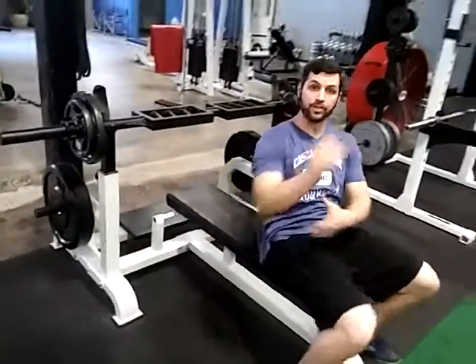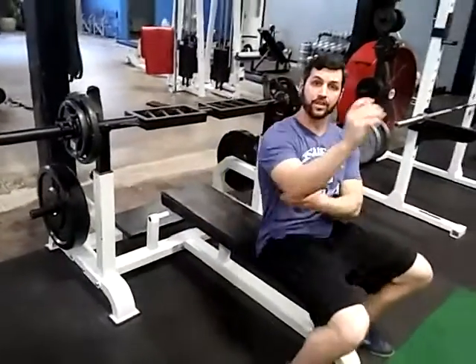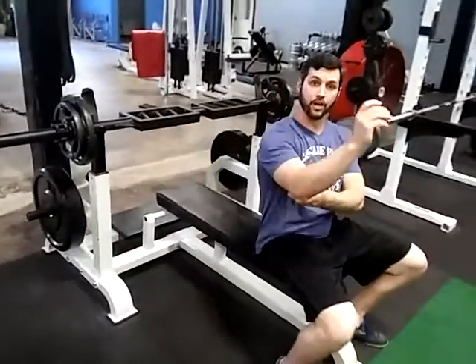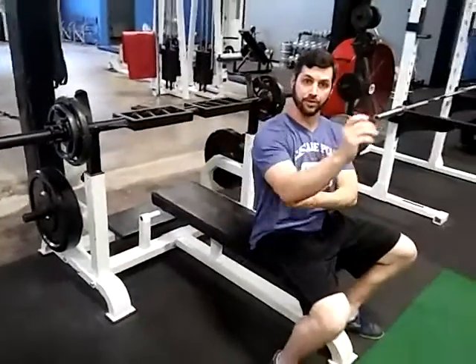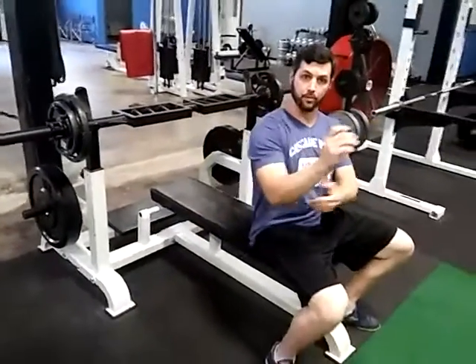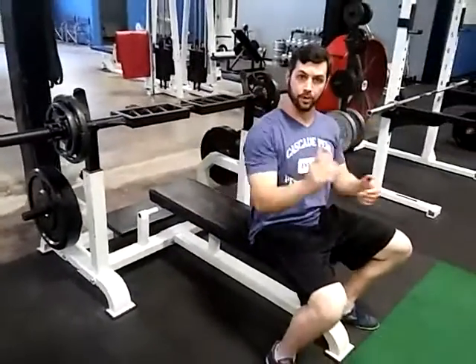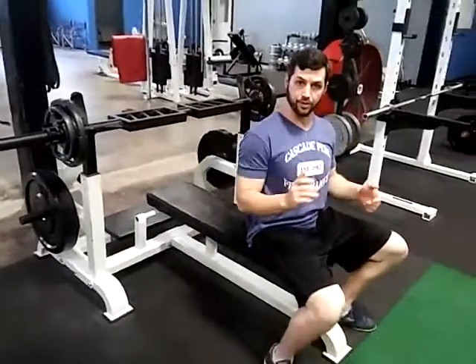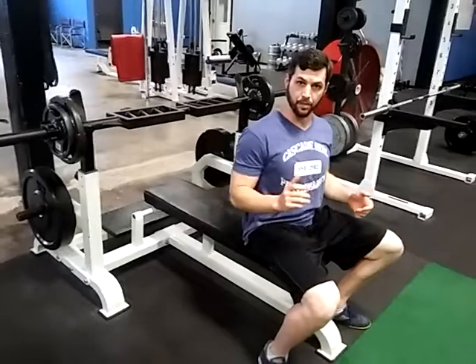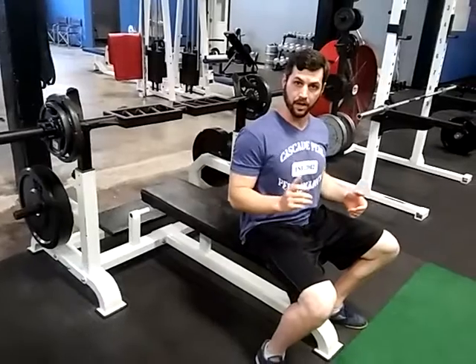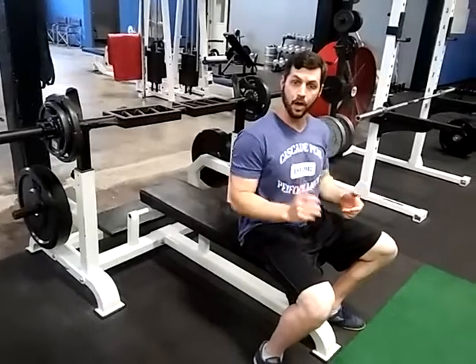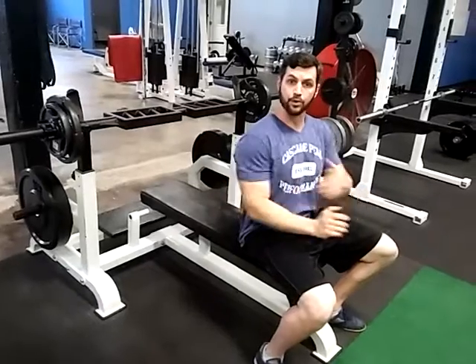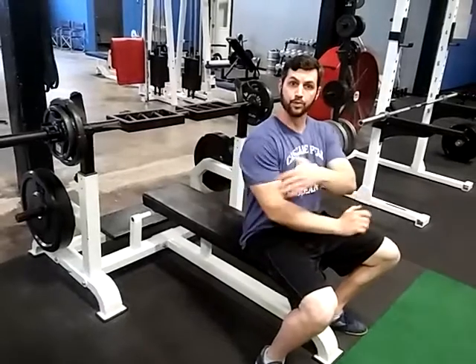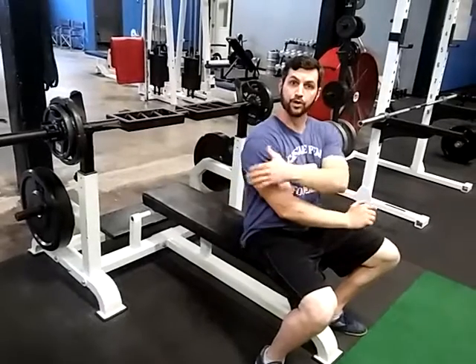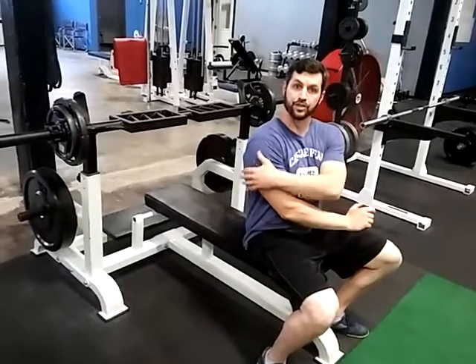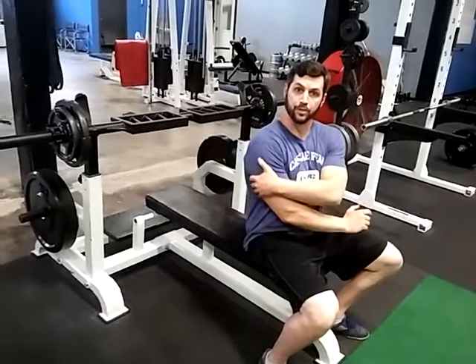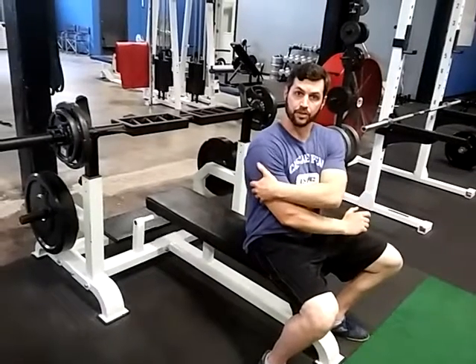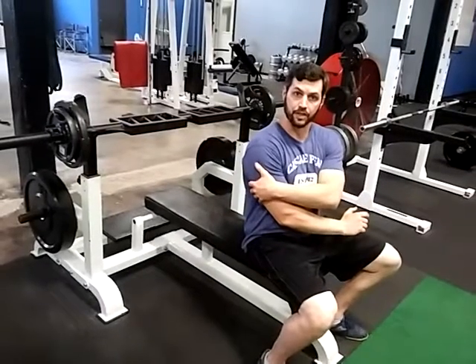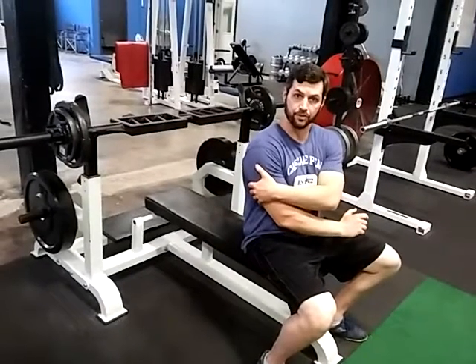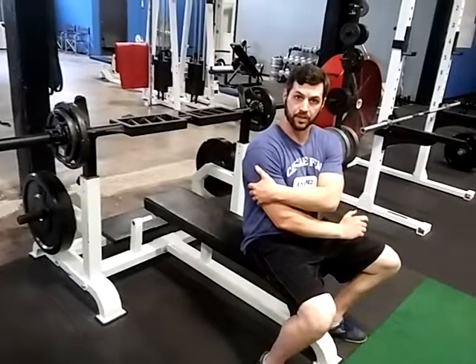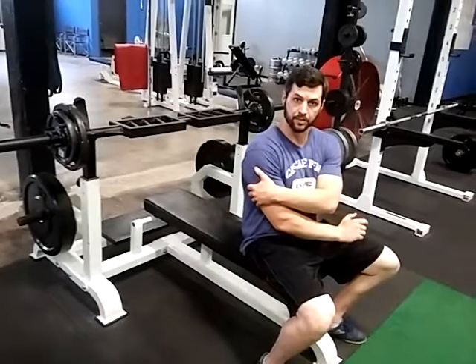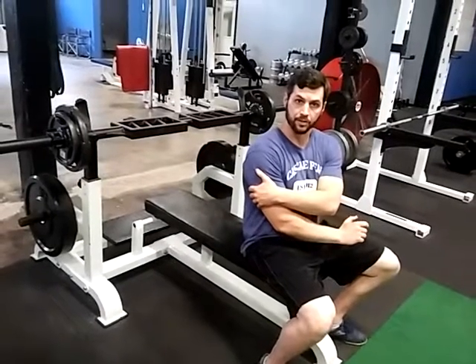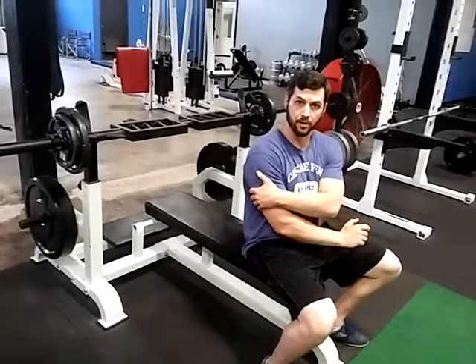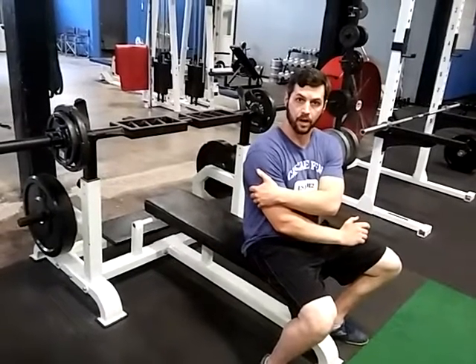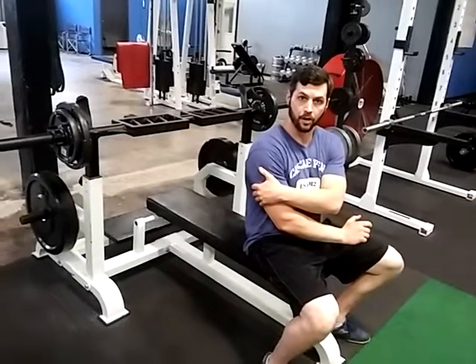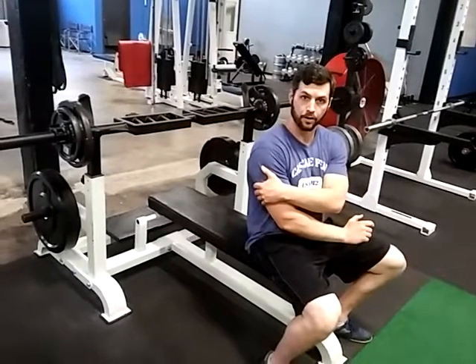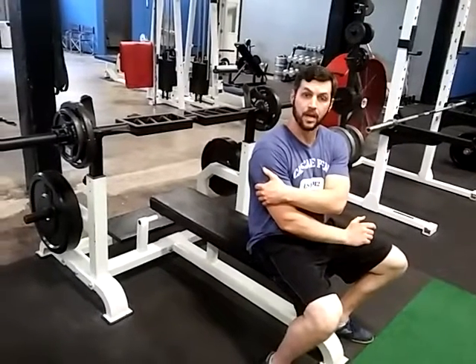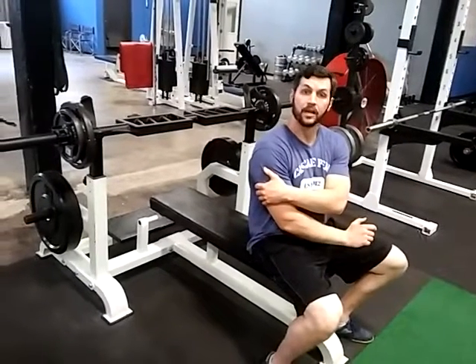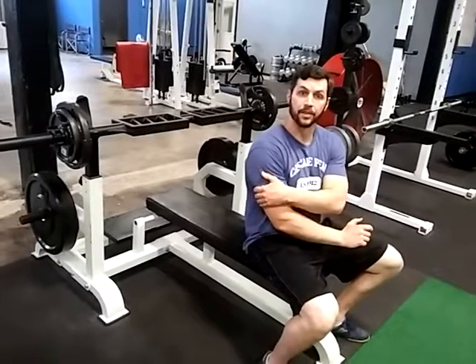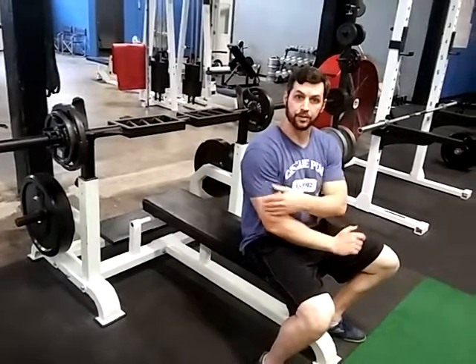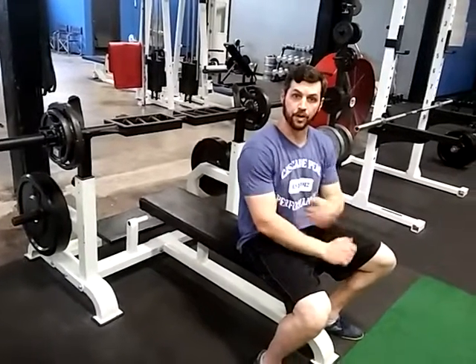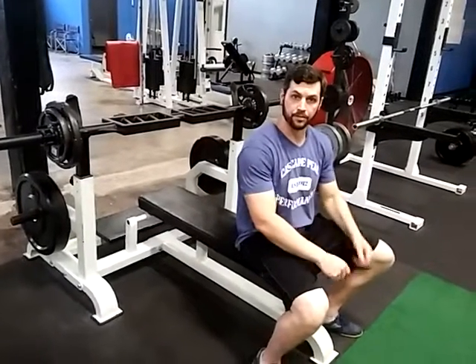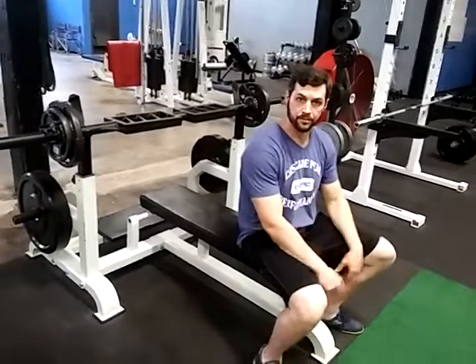Notice how the elbows come closer to the body, which is one of the reasons why it's going to hit the triceps a little bit harder. Thanks for watching.